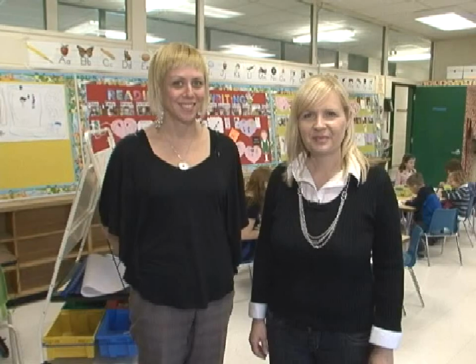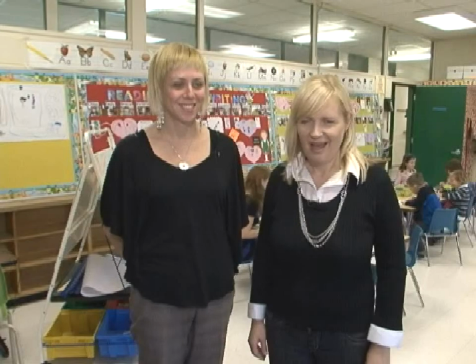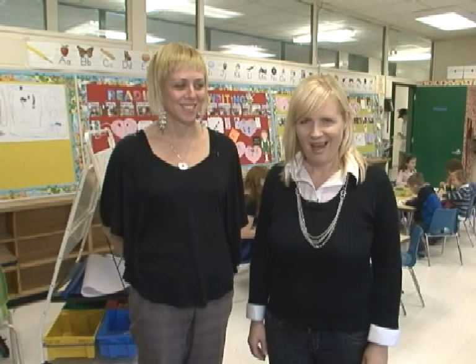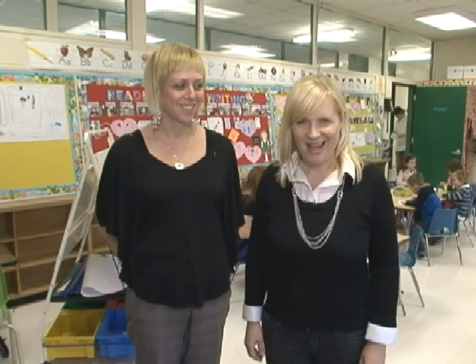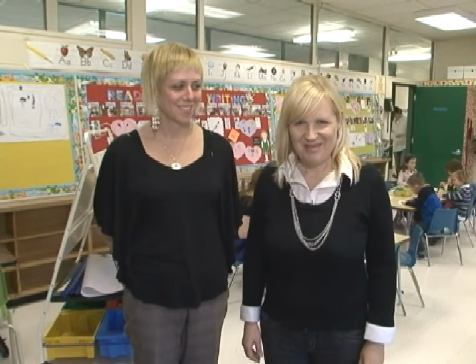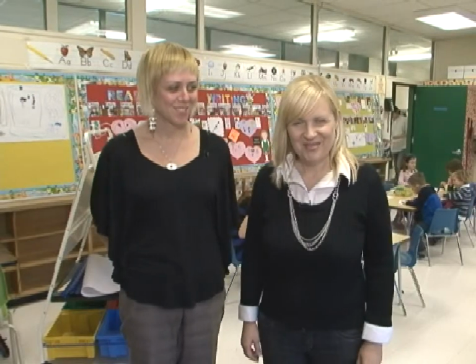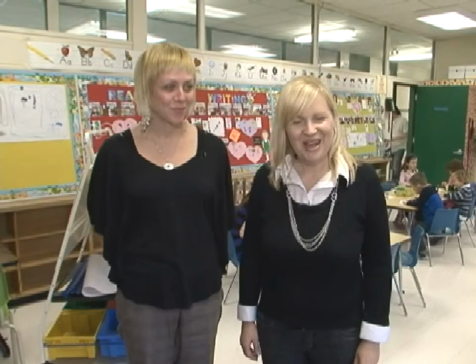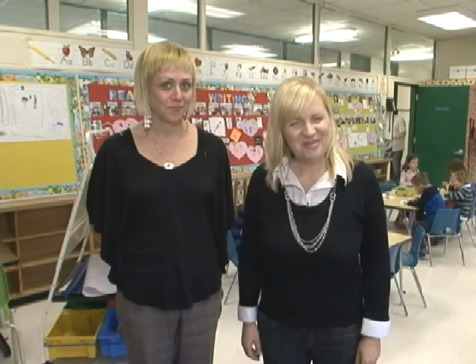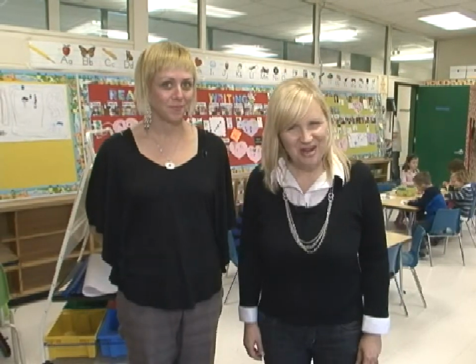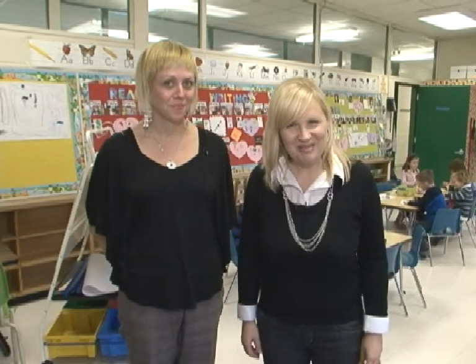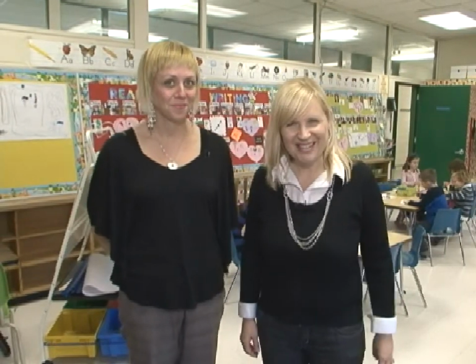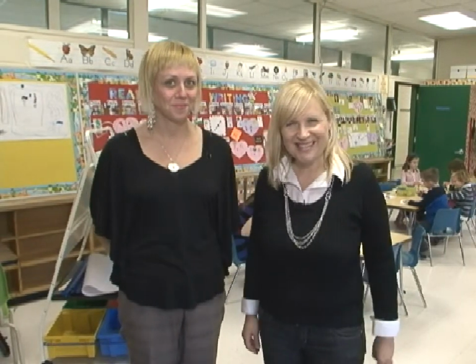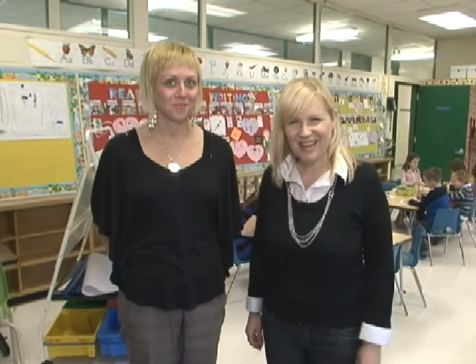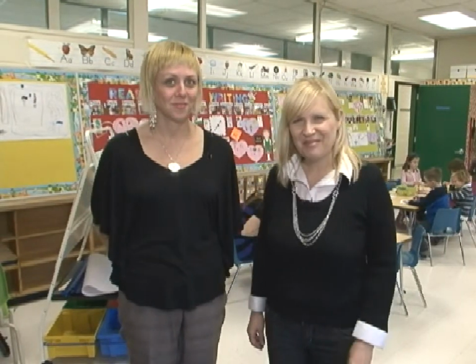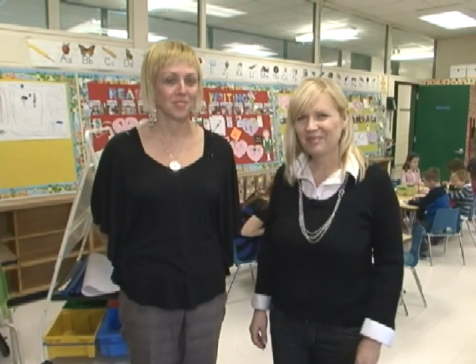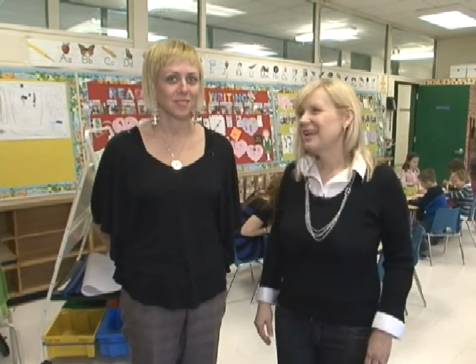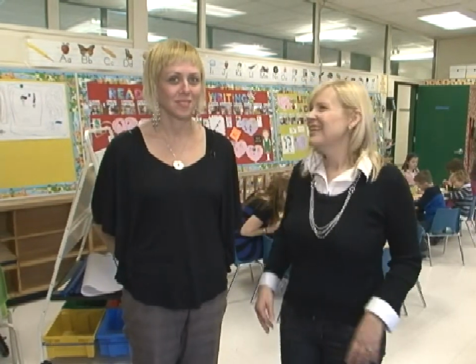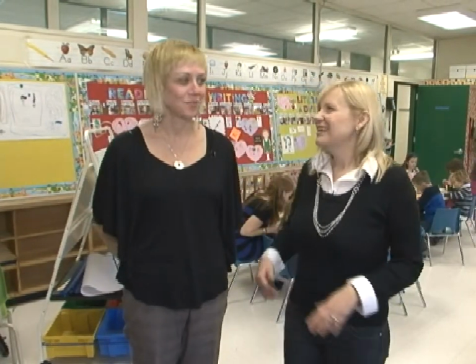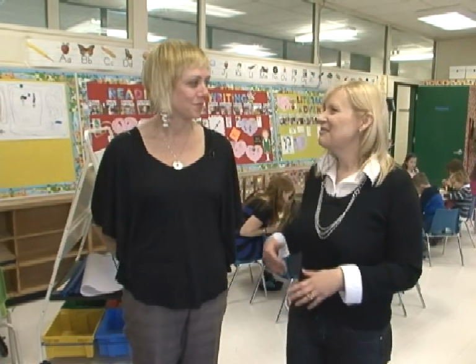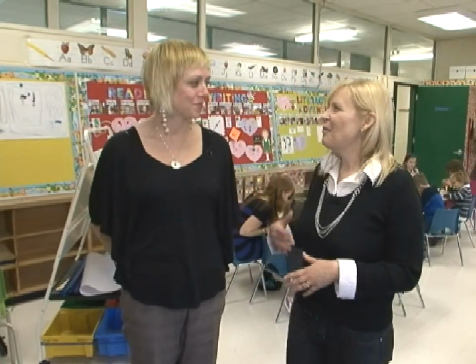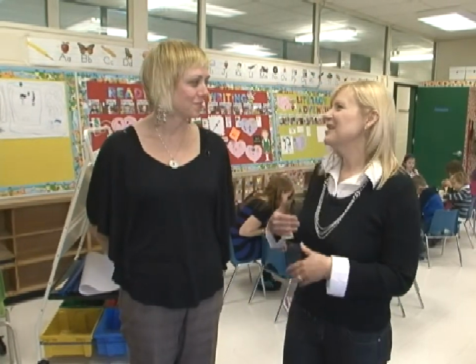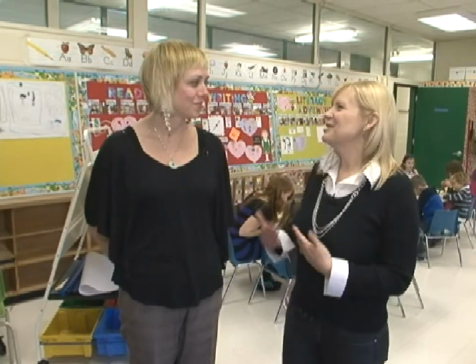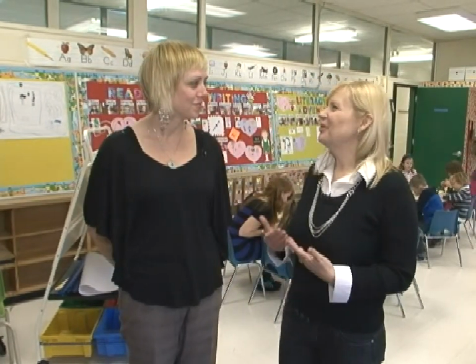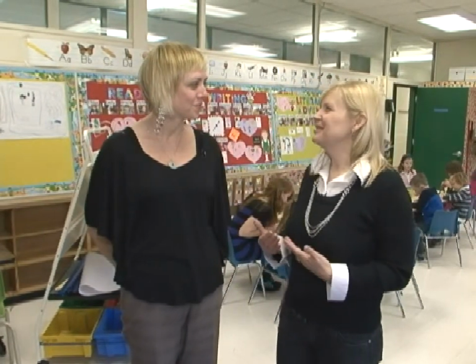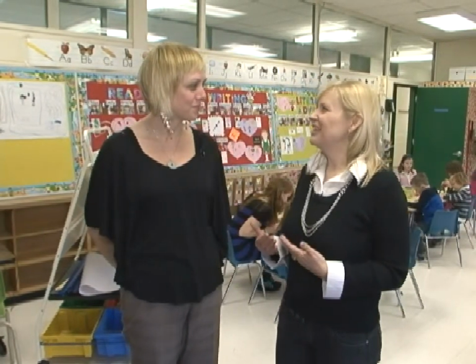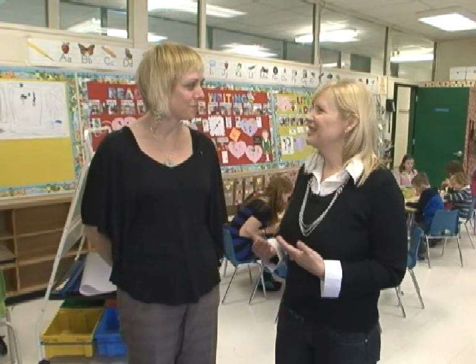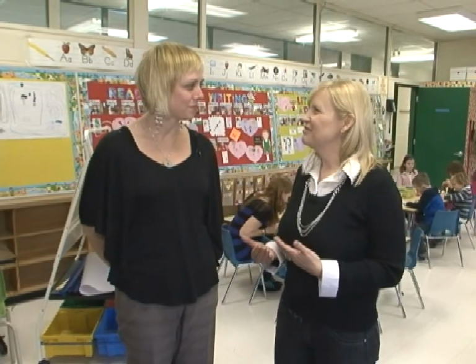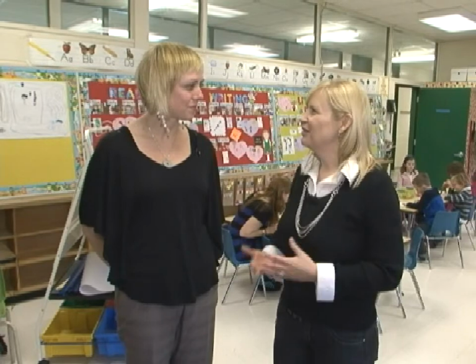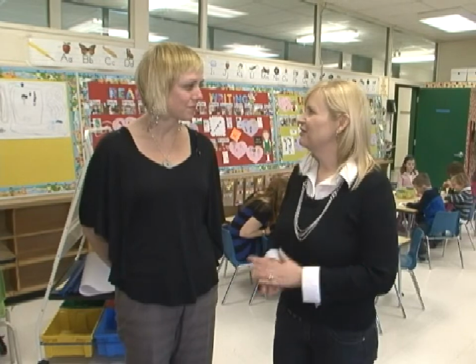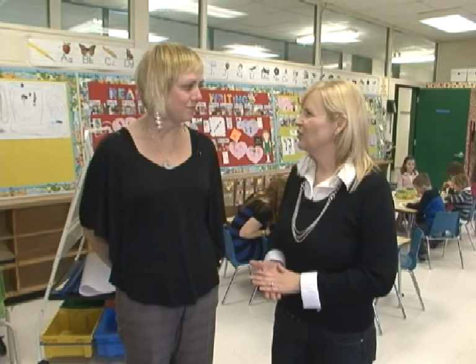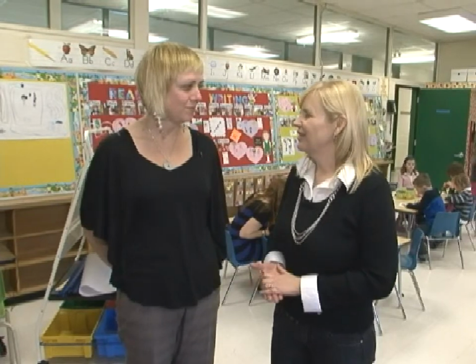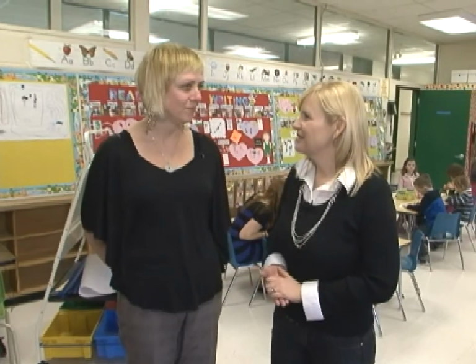Hi, I'm Heather McCullough. Welcome to Kids Club. Kim, why is it important to get our kids involved in visual arts?